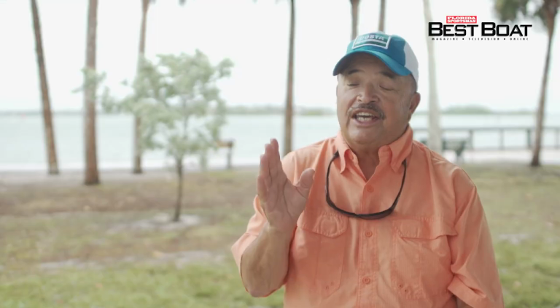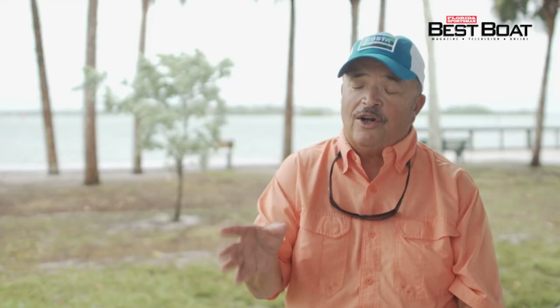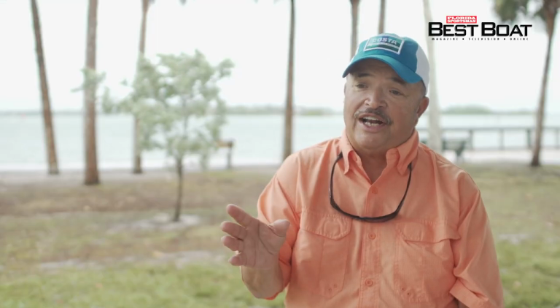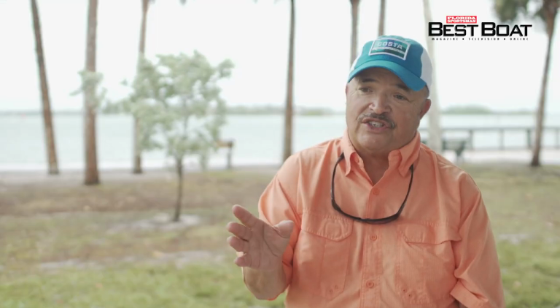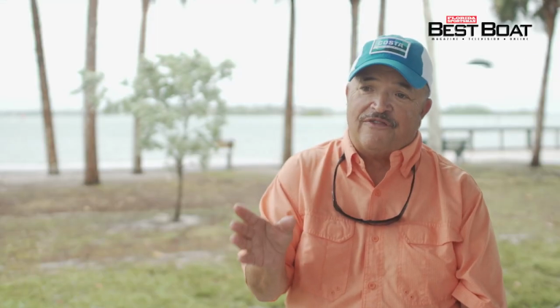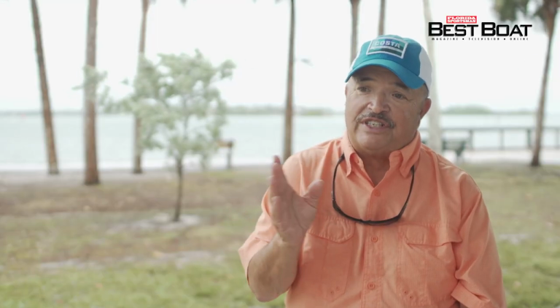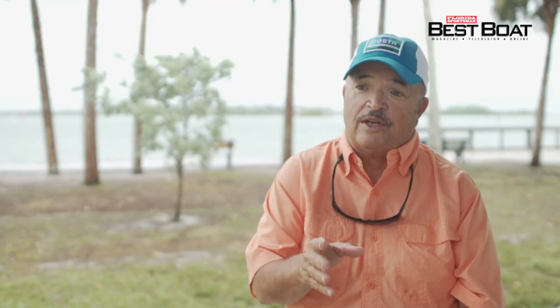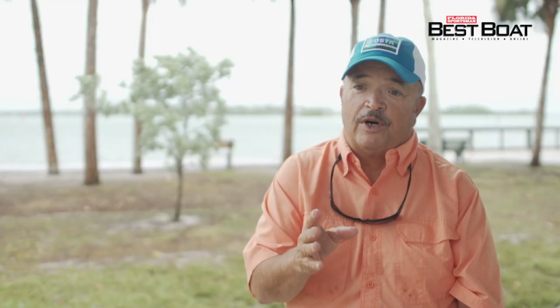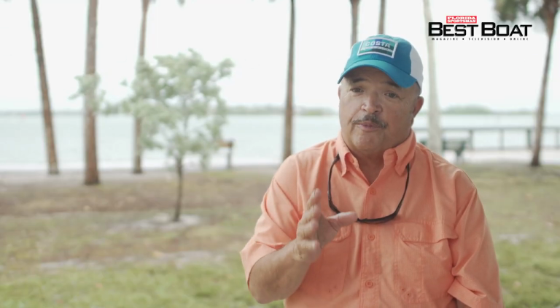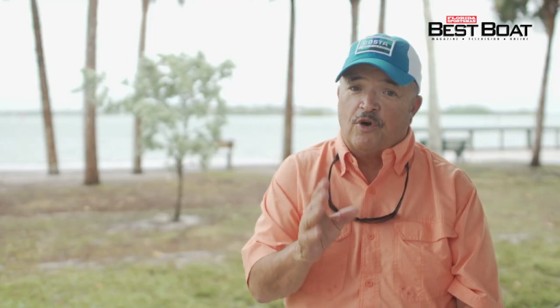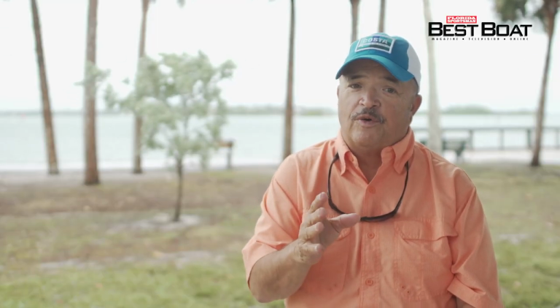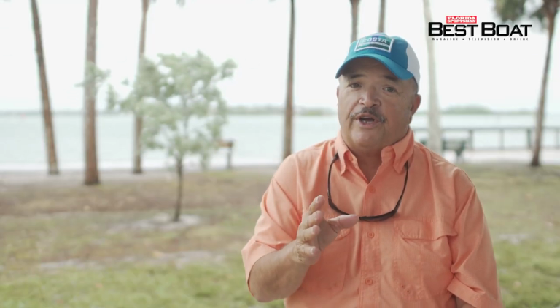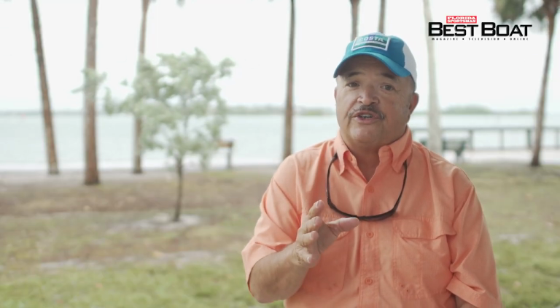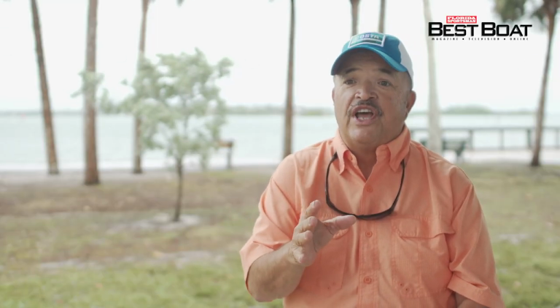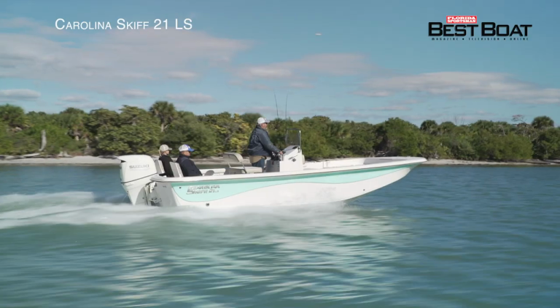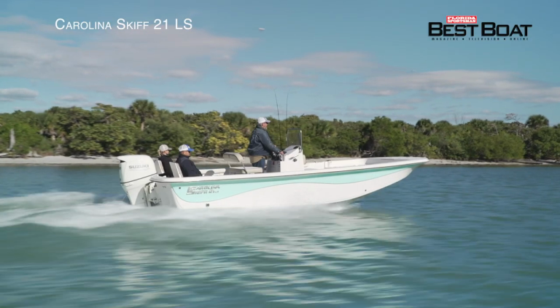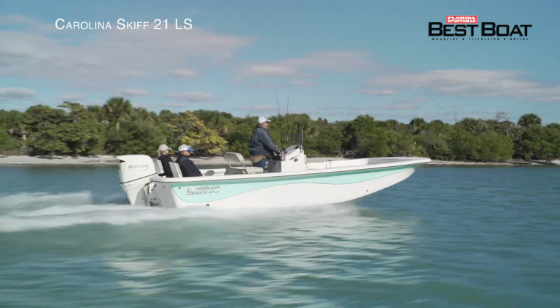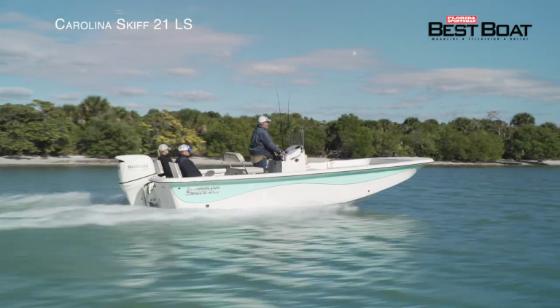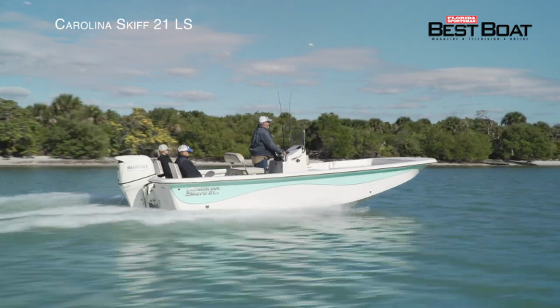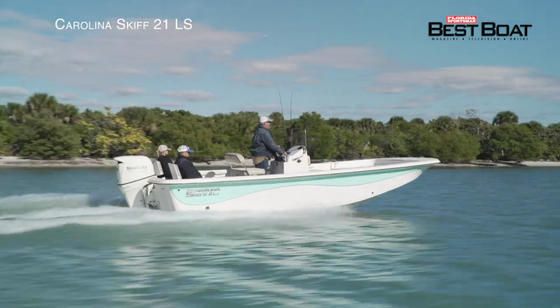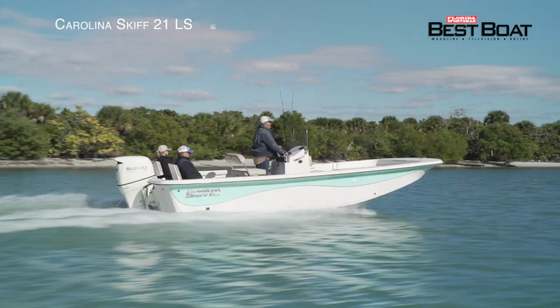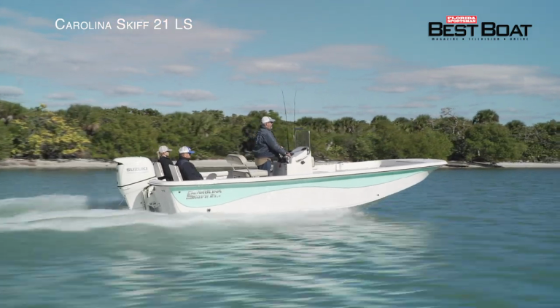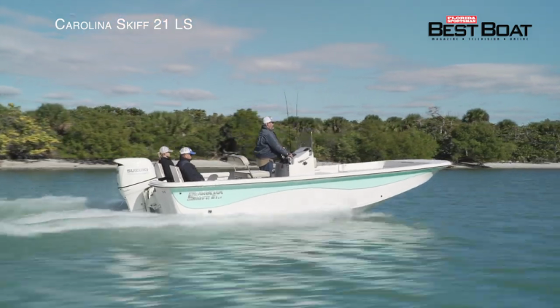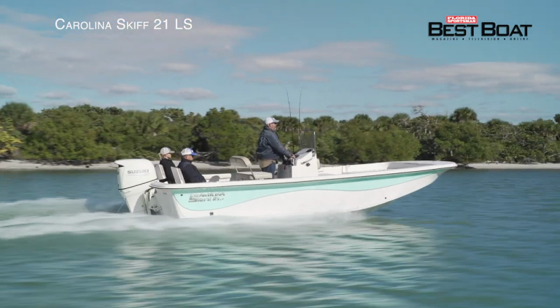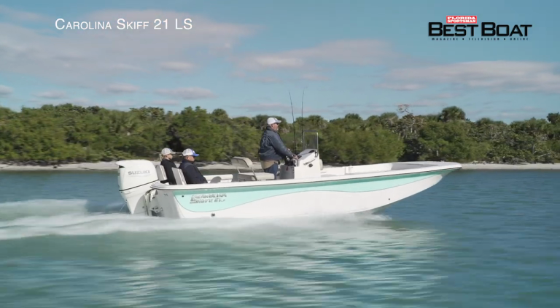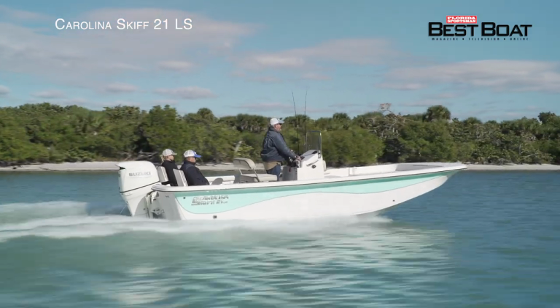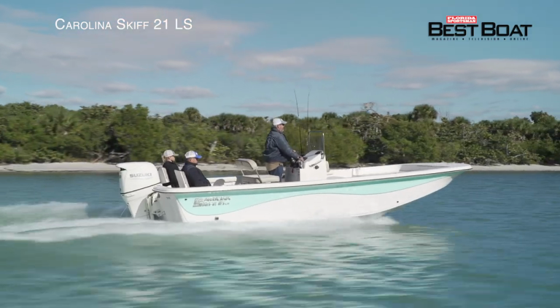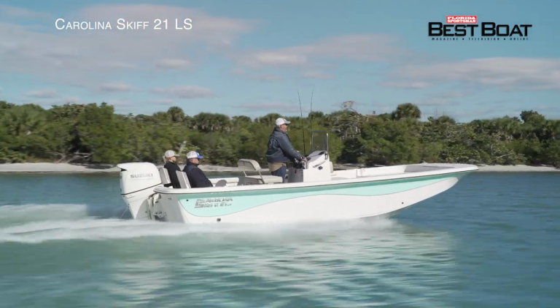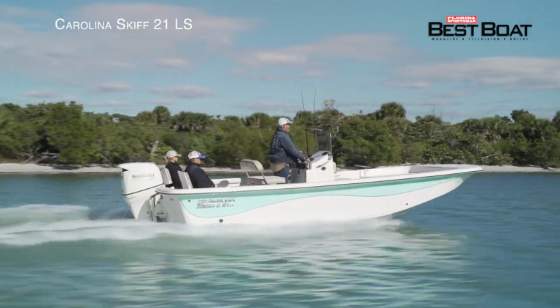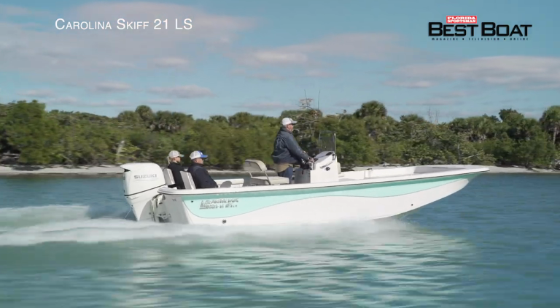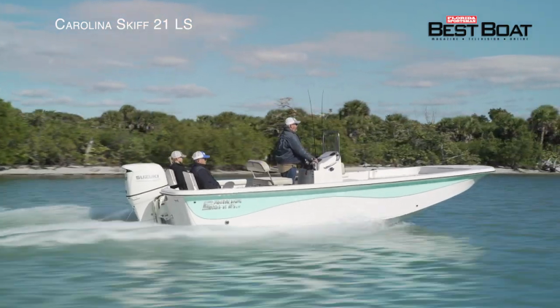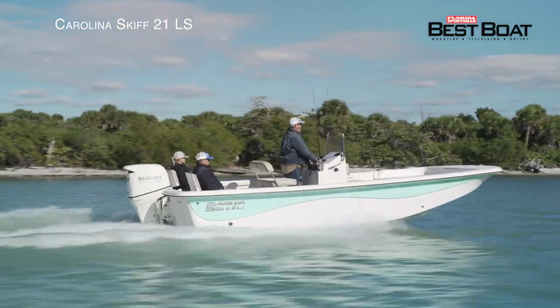Carolina Skiff had taken one of their proven winners and brought it into the 21st century, and man, did it make a difference.